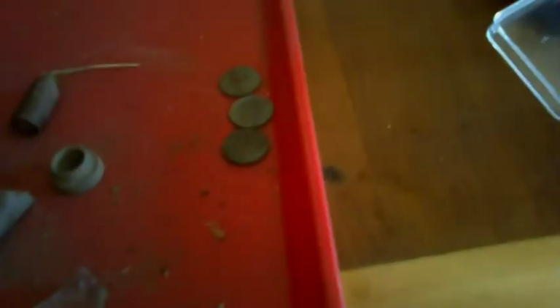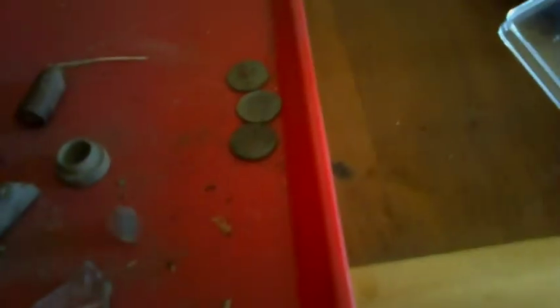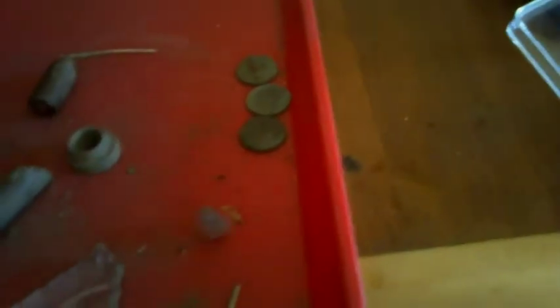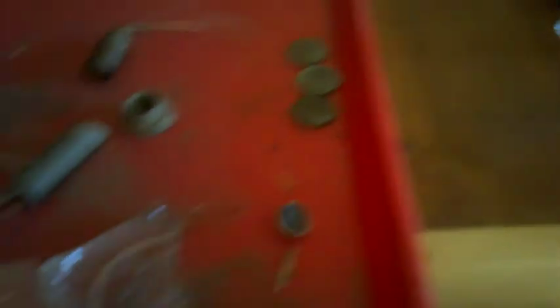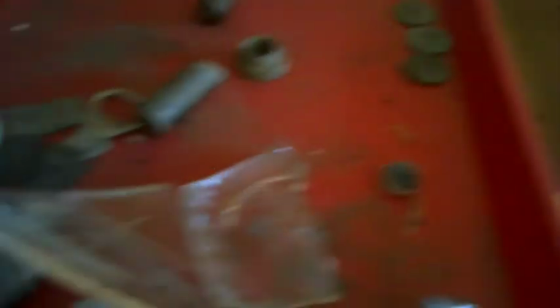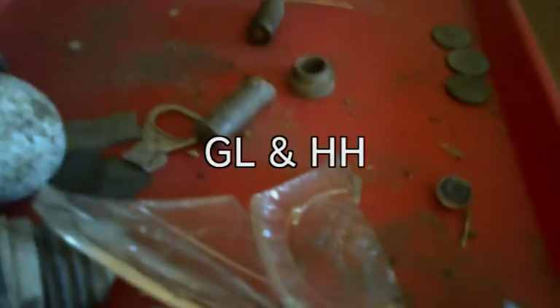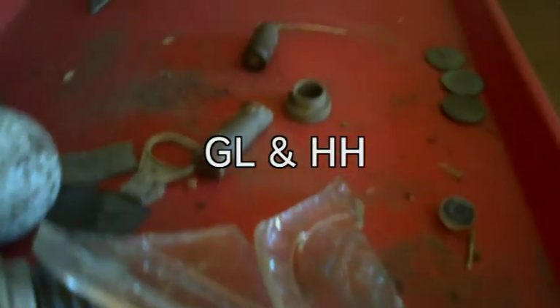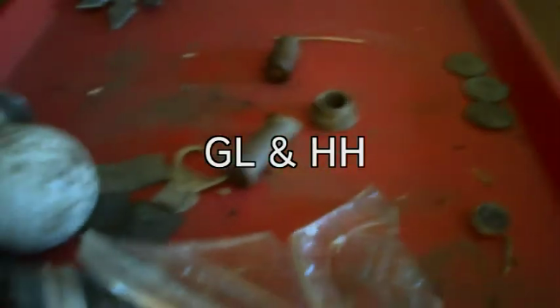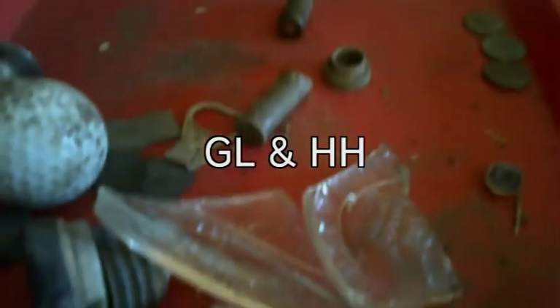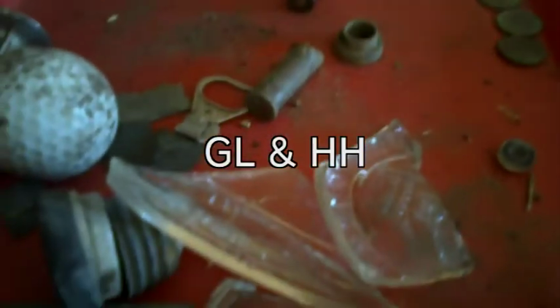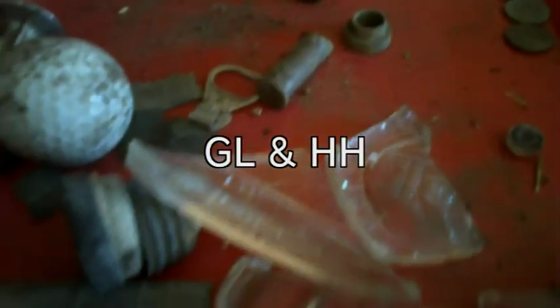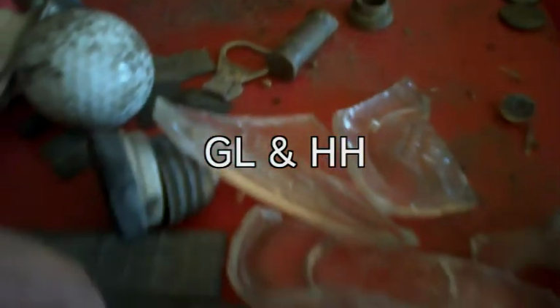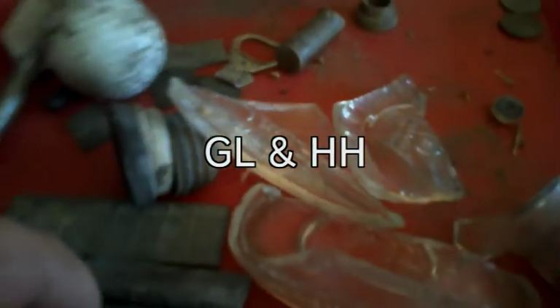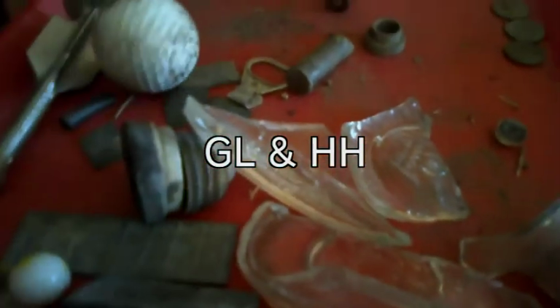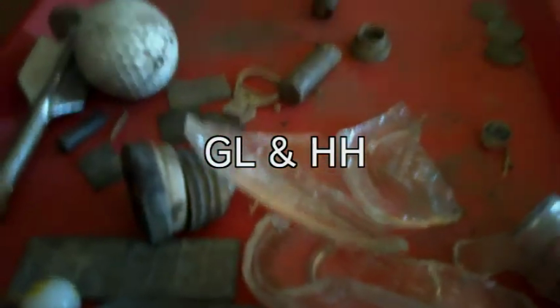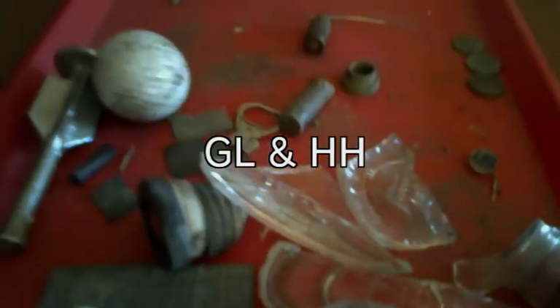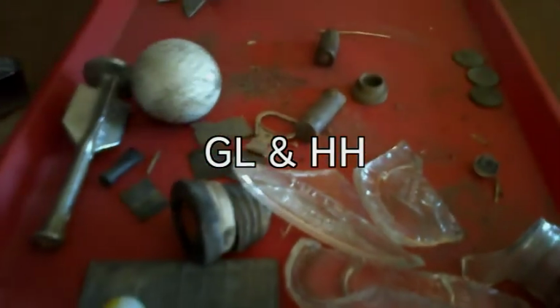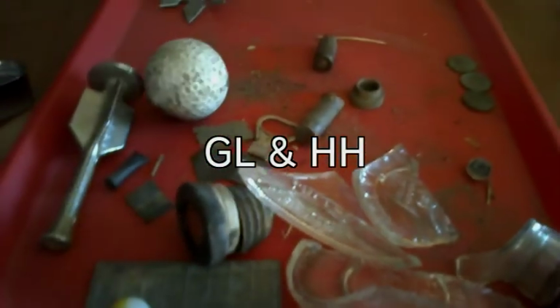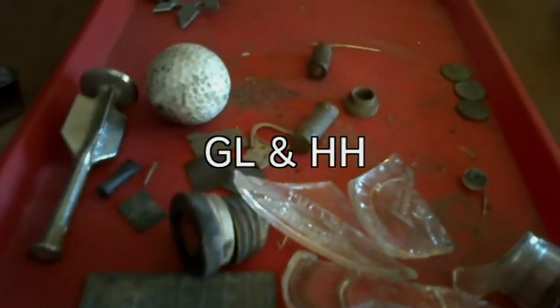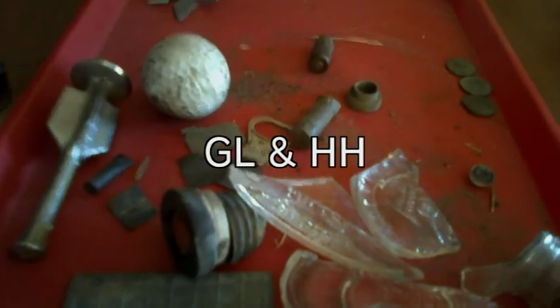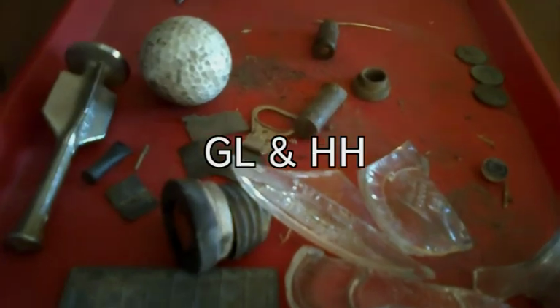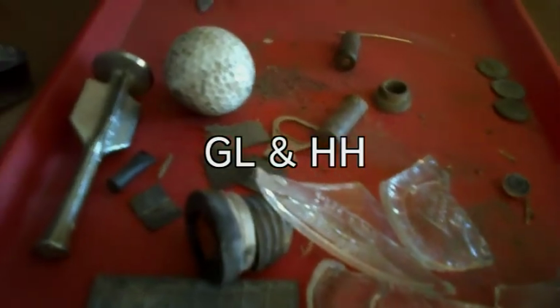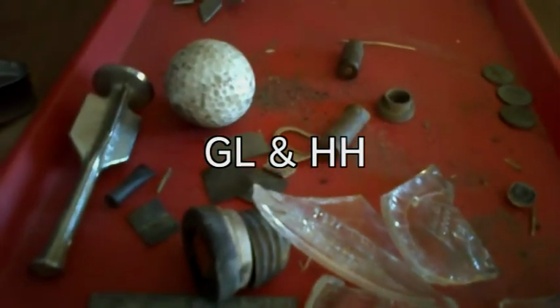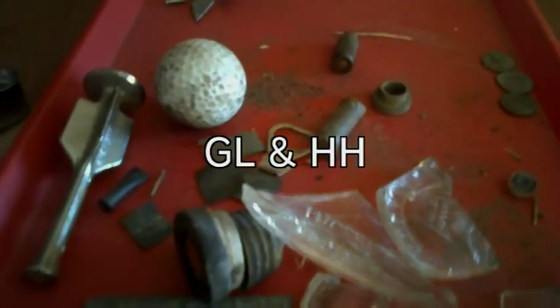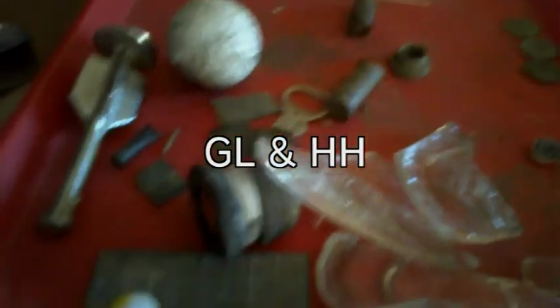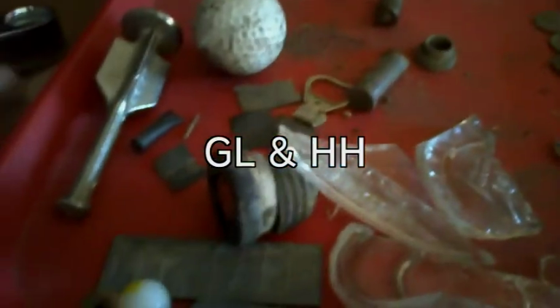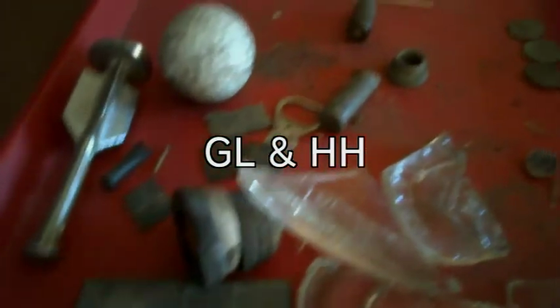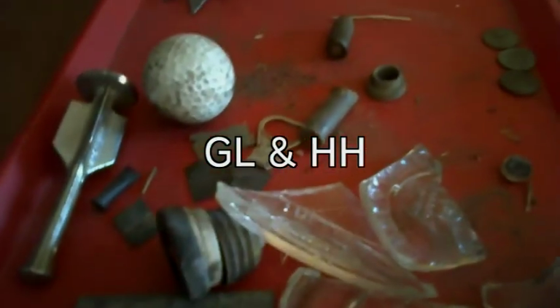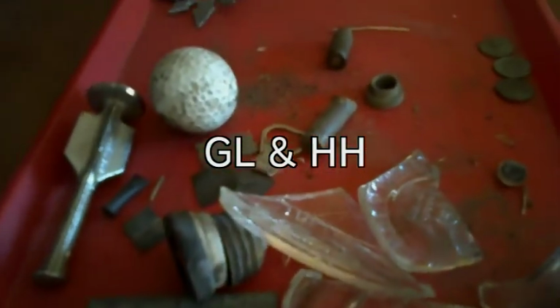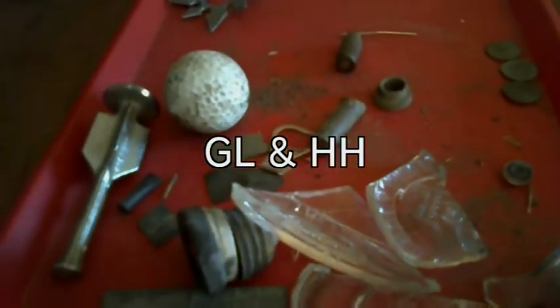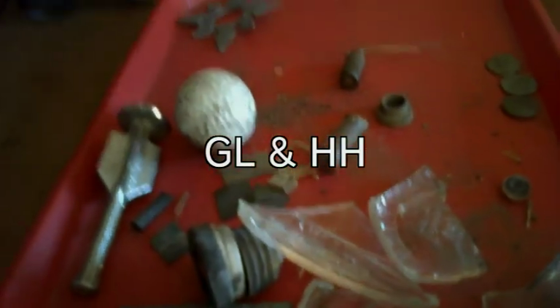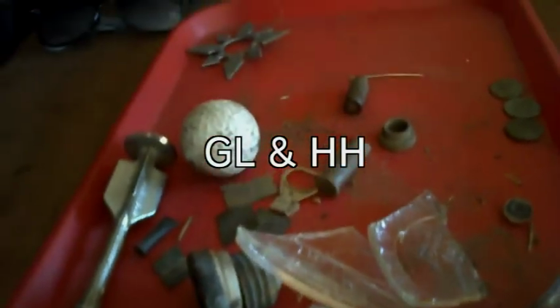Those are my finds of the day. Hope you guys liked watching it. Happy hunting, see you next time.